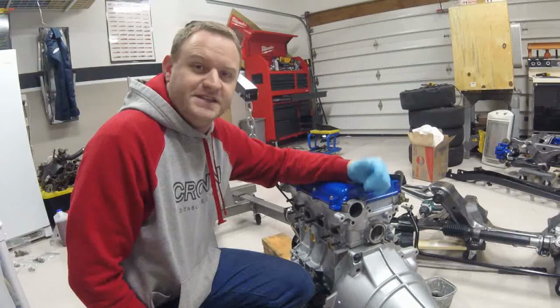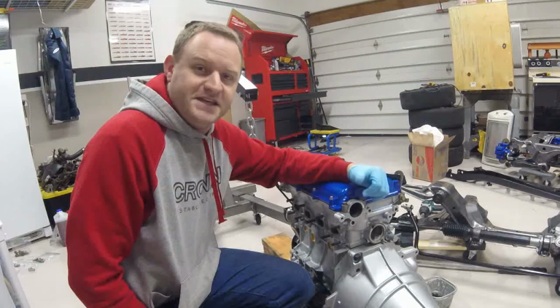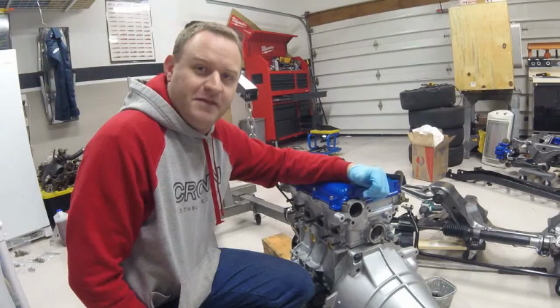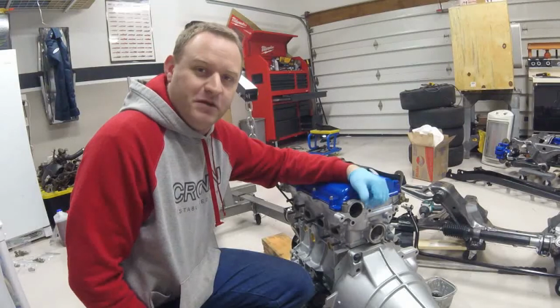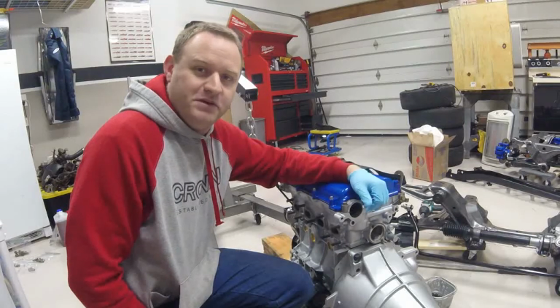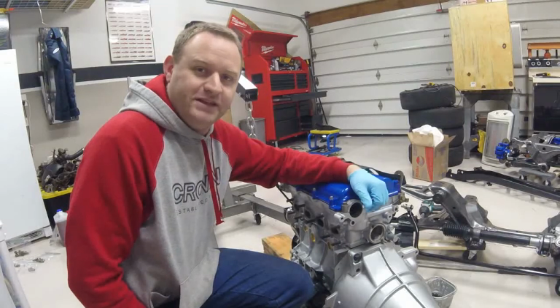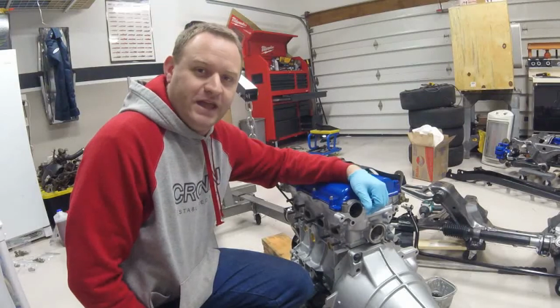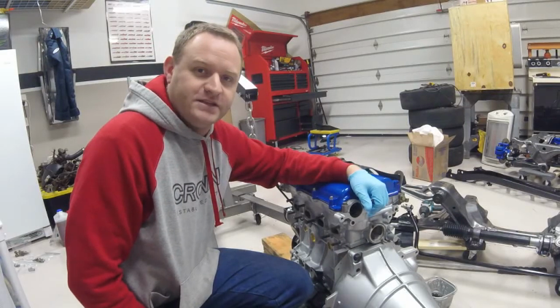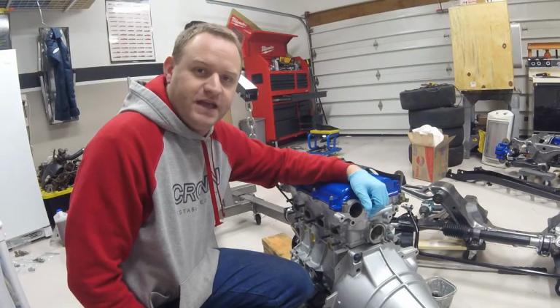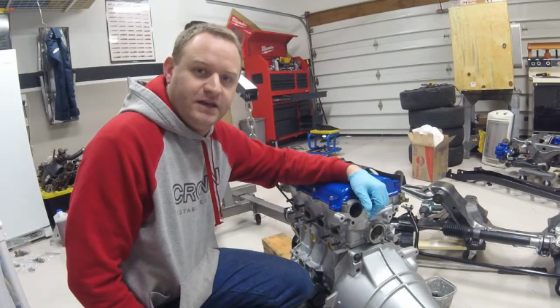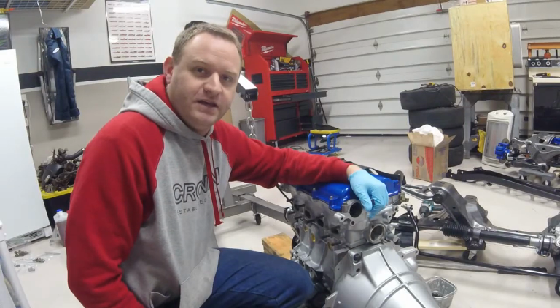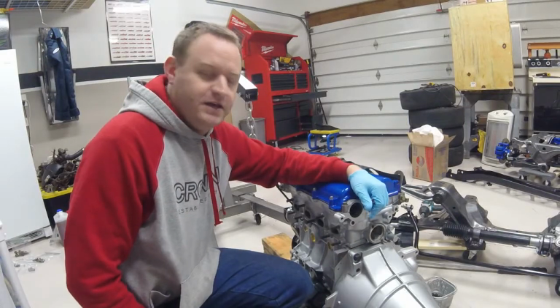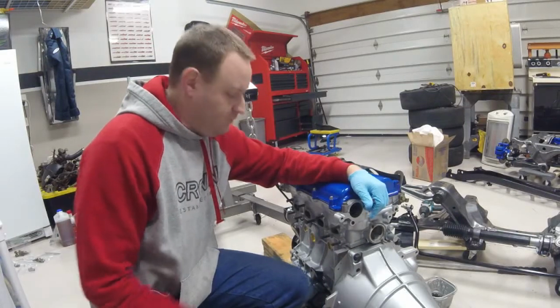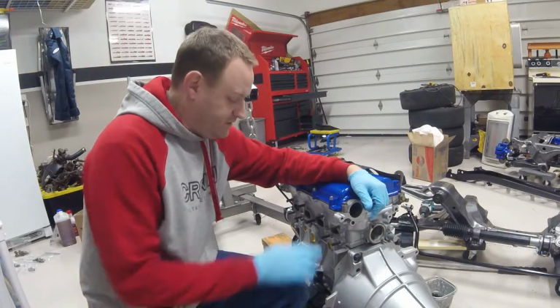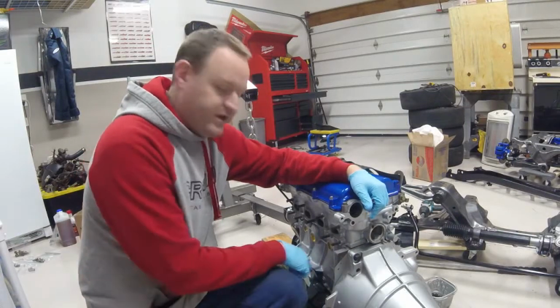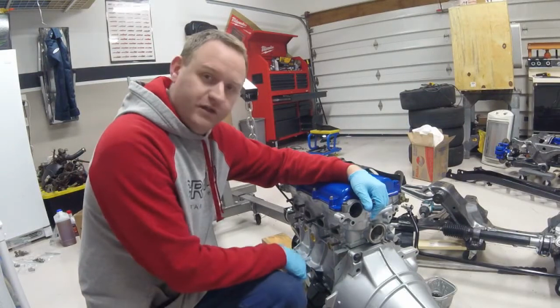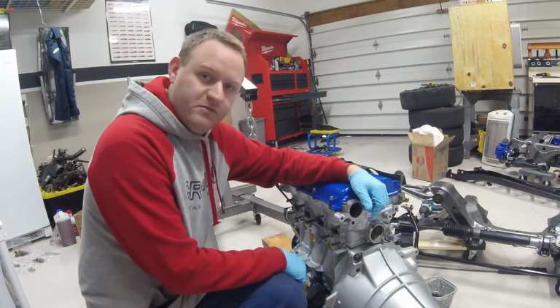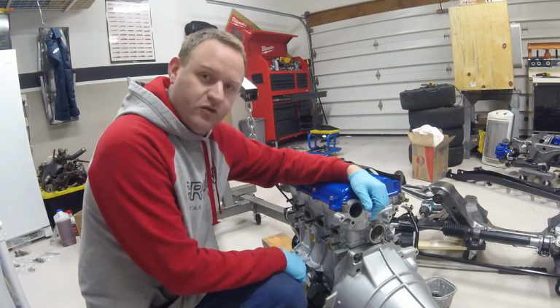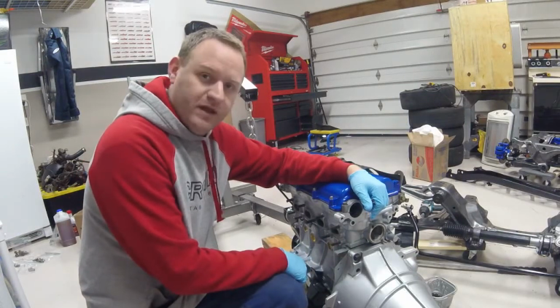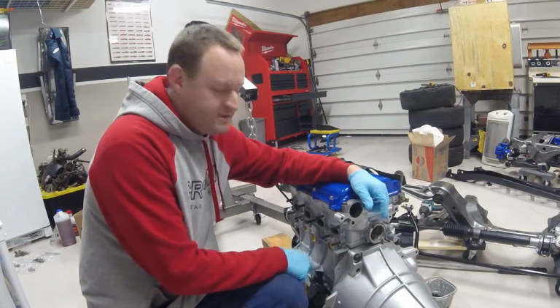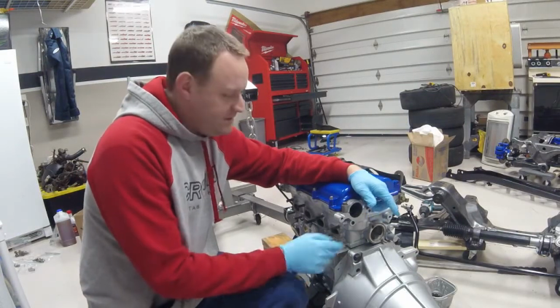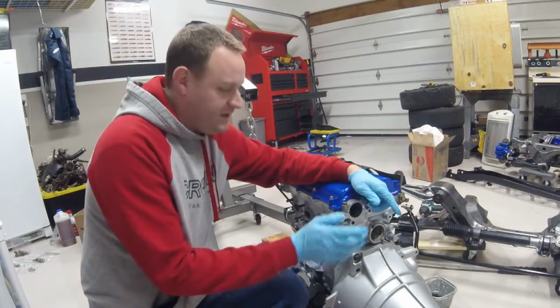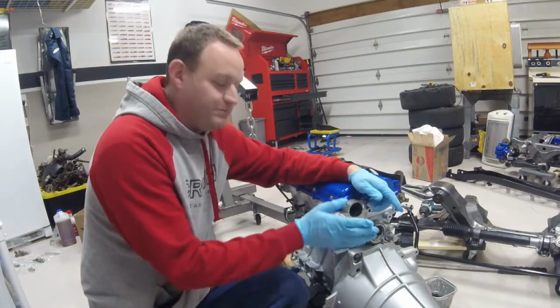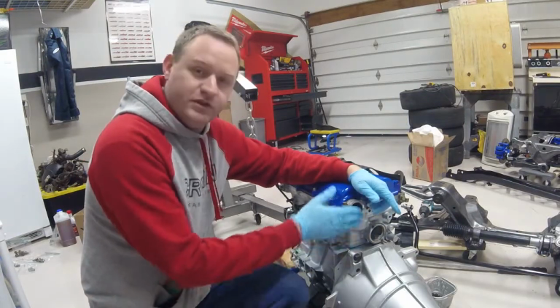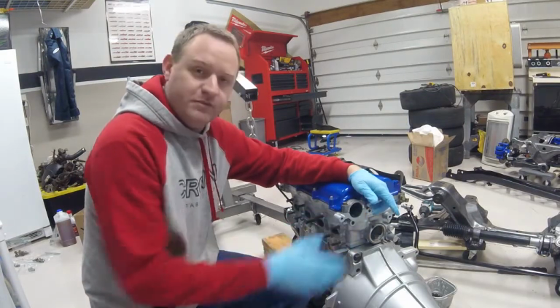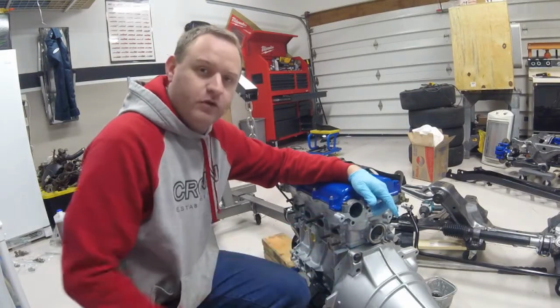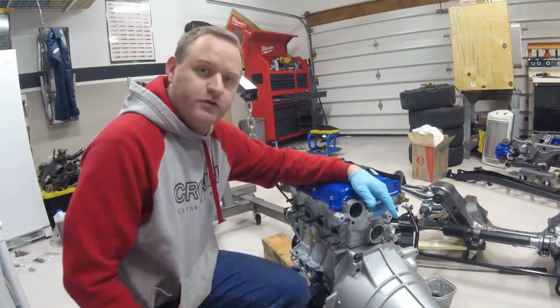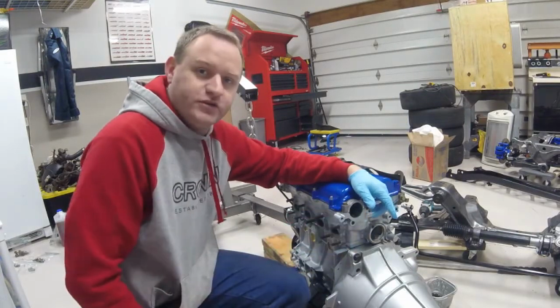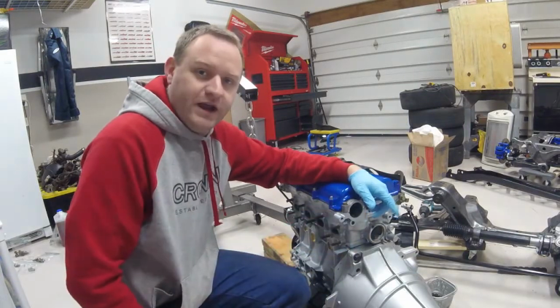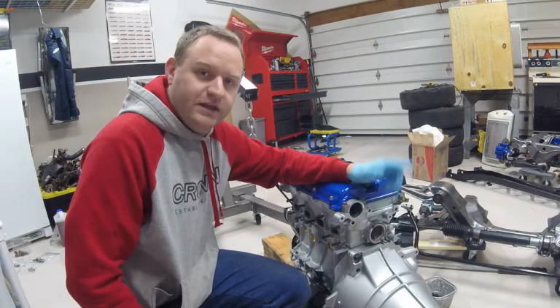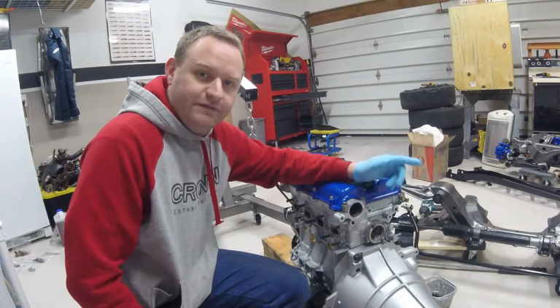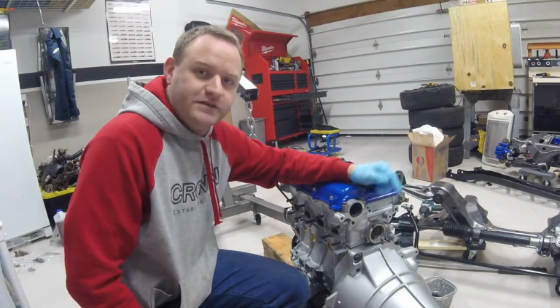We're spending time on building the access set. We're installing the motor mounts and putting the motor and transmission in the front.